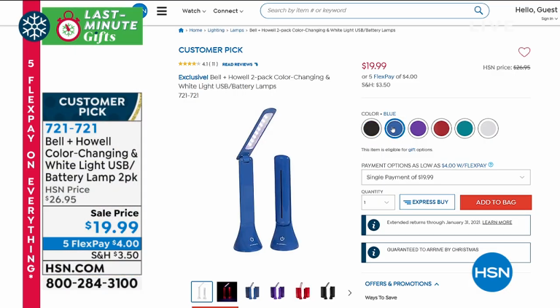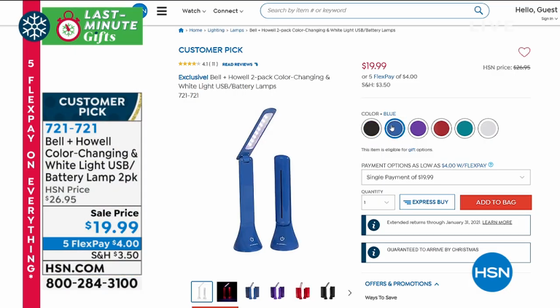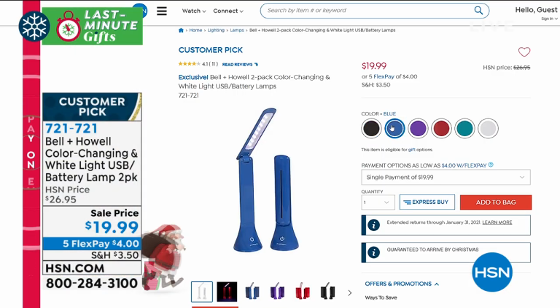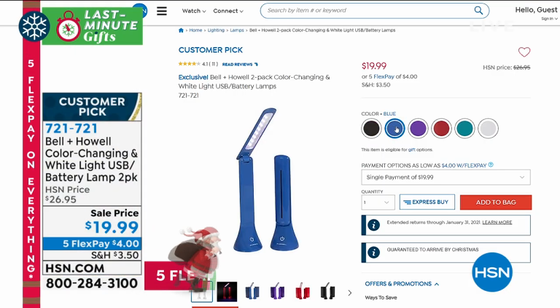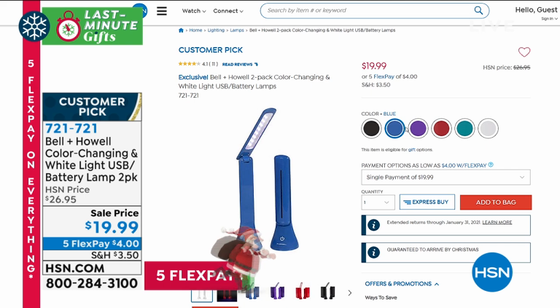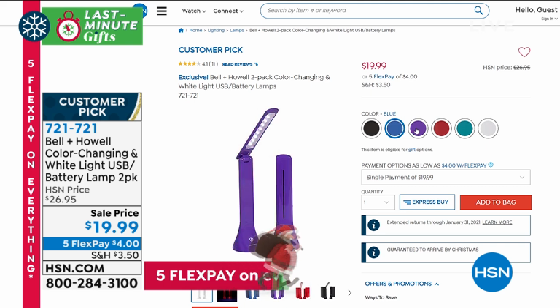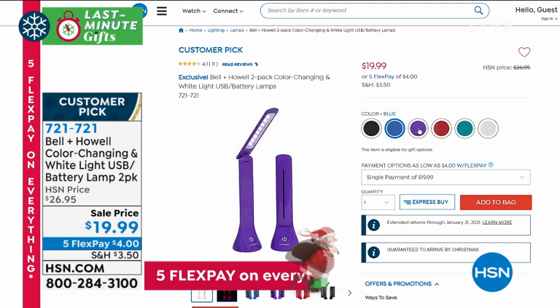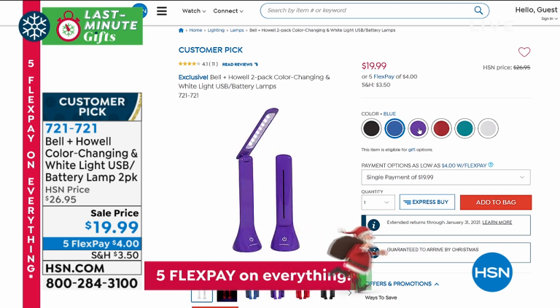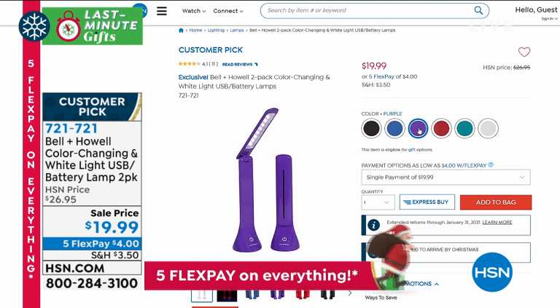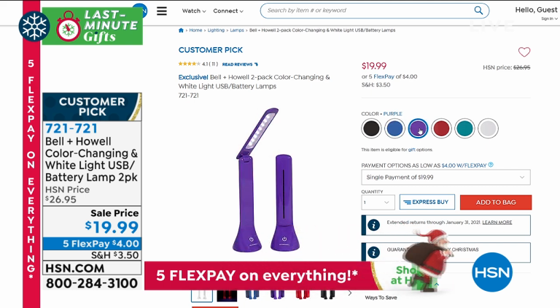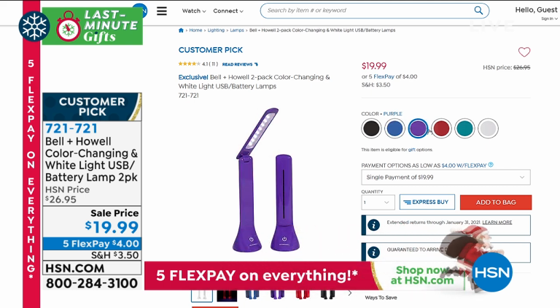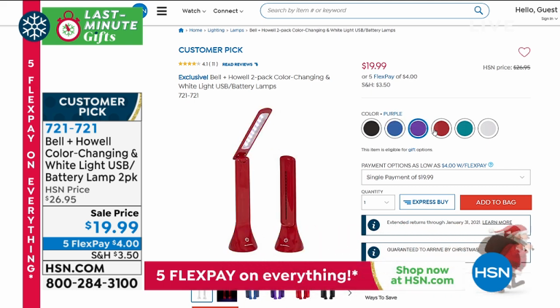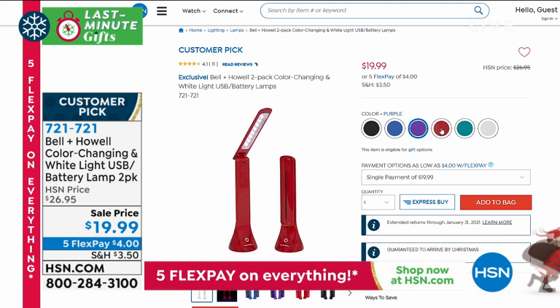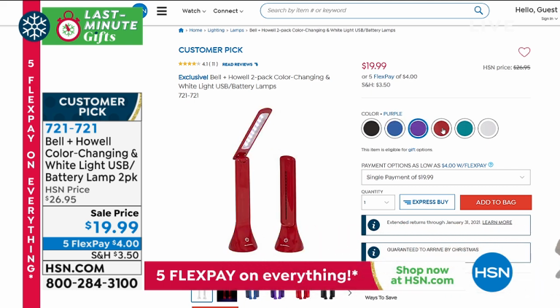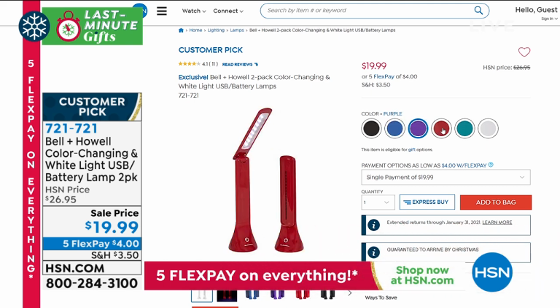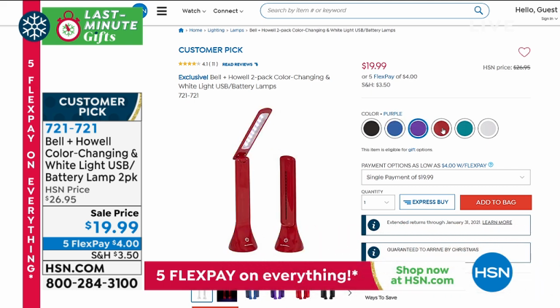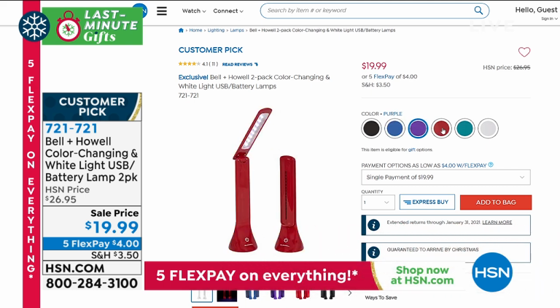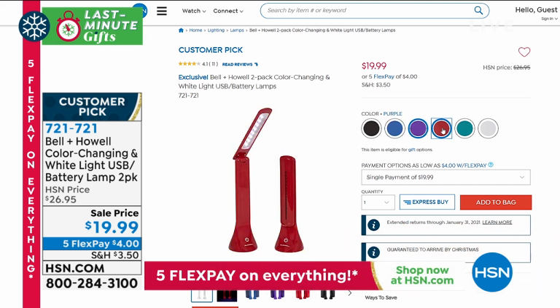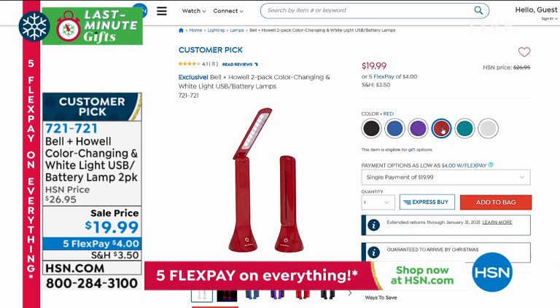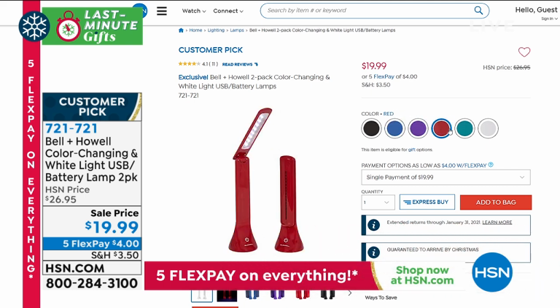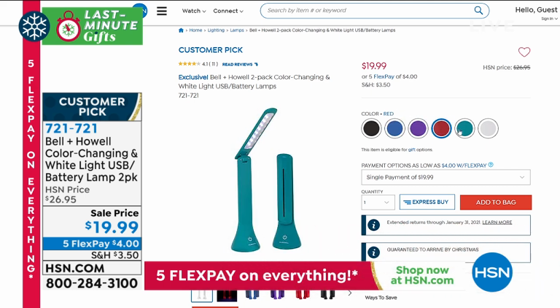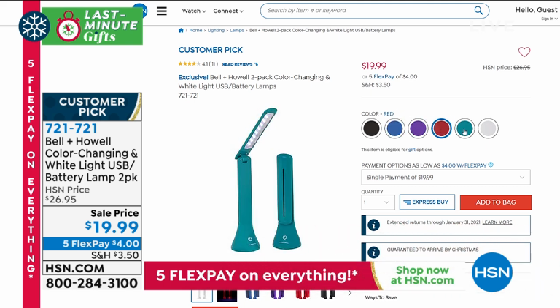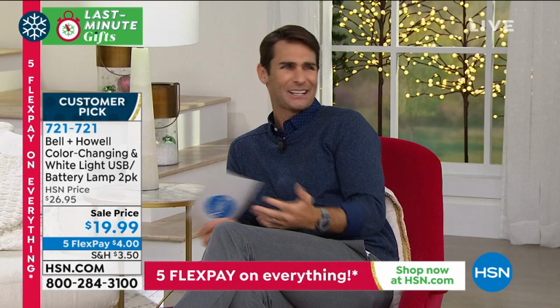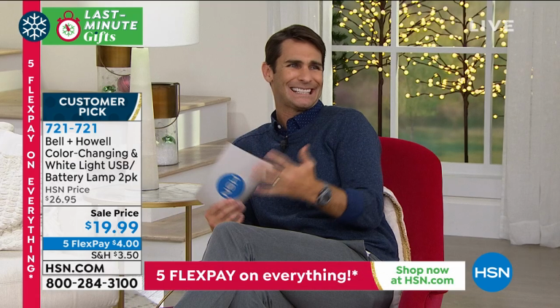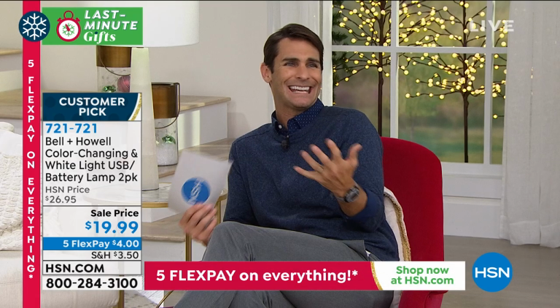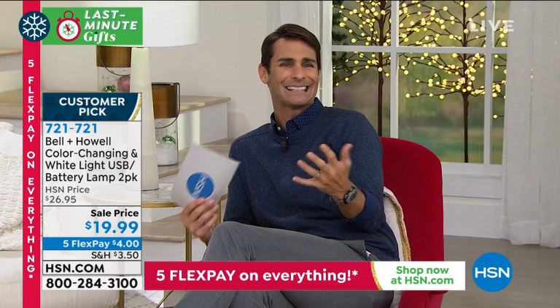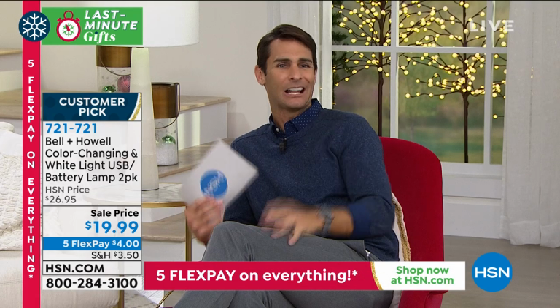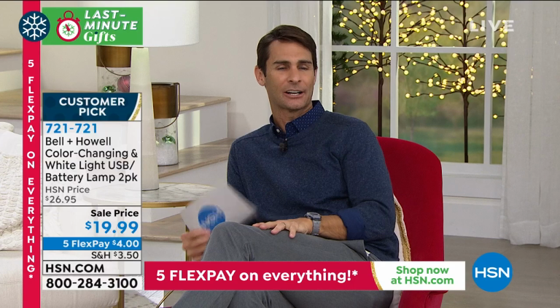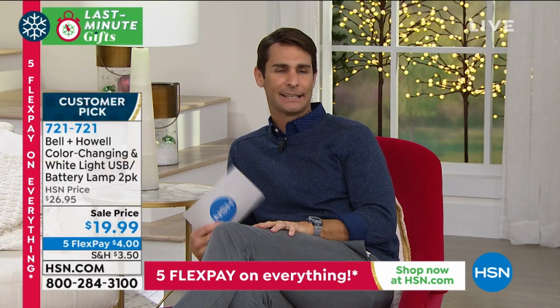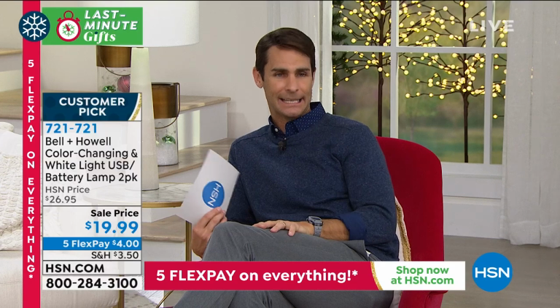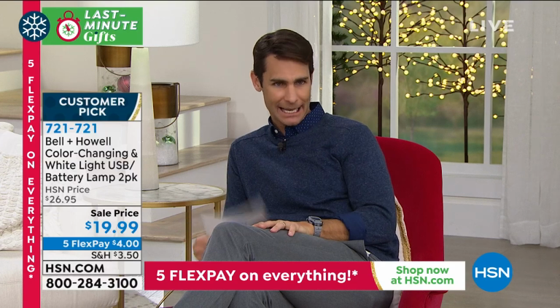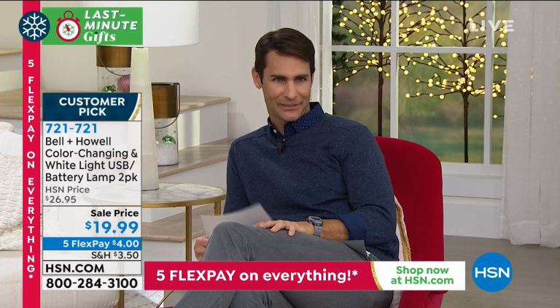You've got great colors to choose from, and you're getting two for $20. Take advantage of those five flexible payments at $4. What great gifts — those are like $10 gifts.